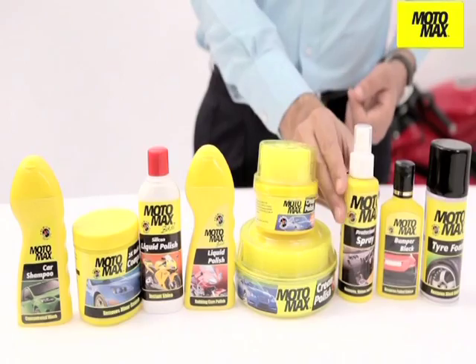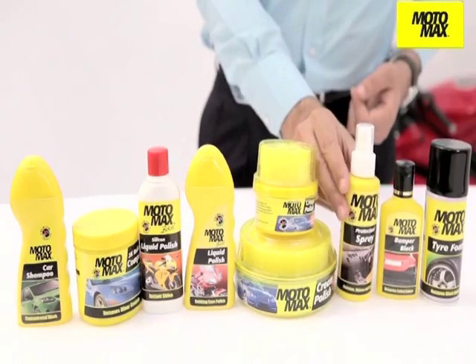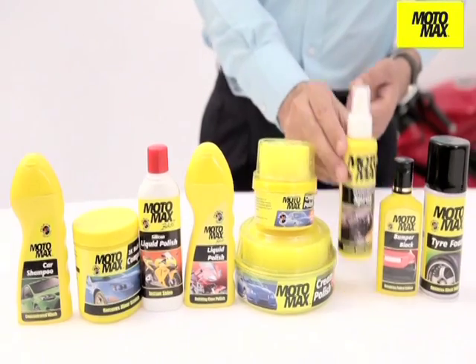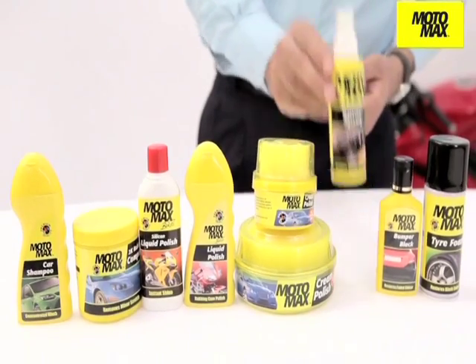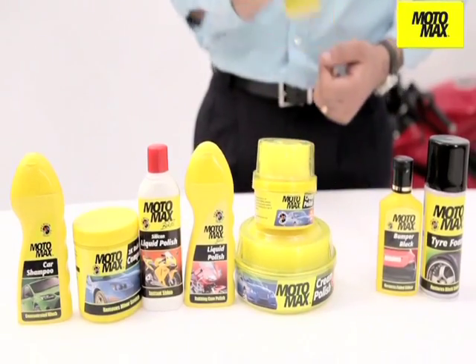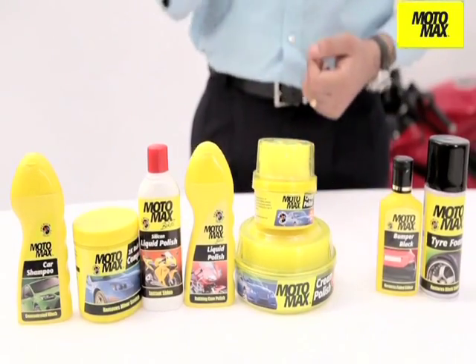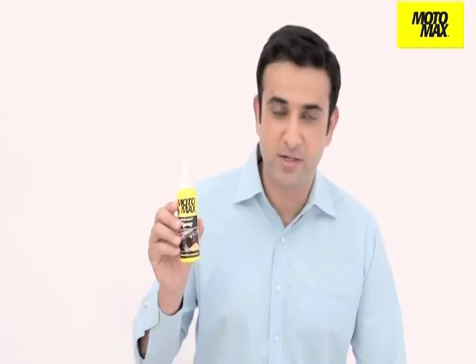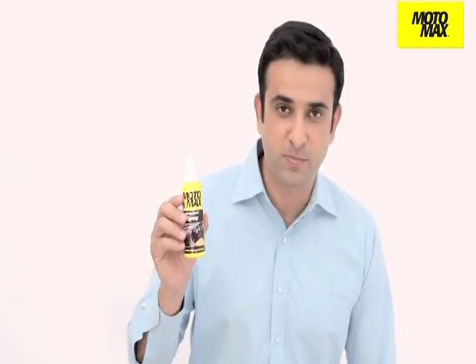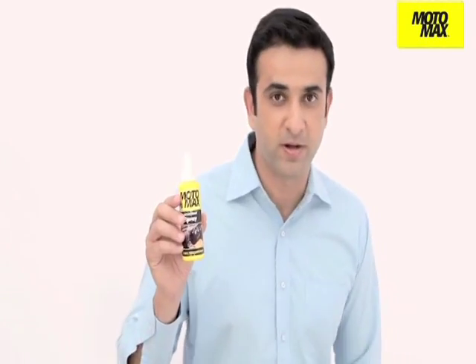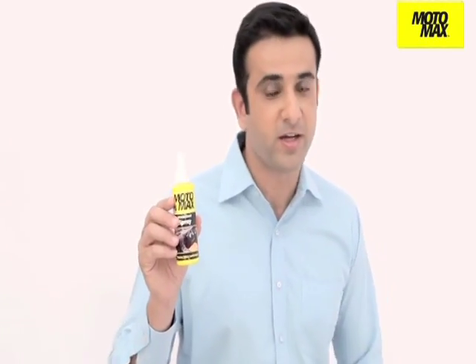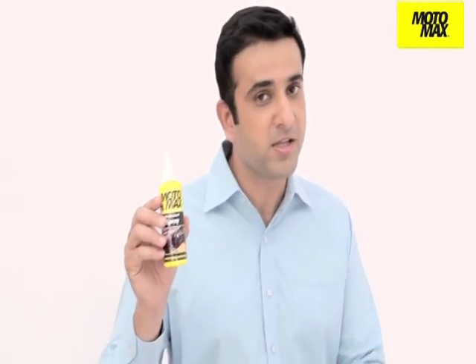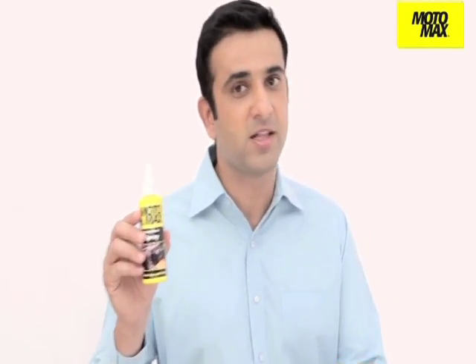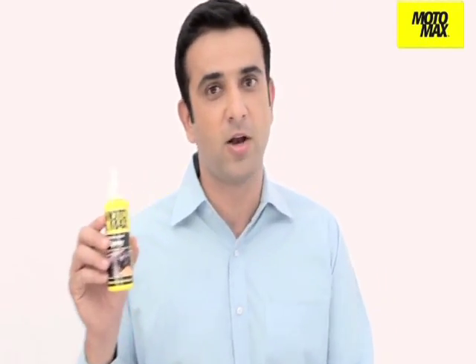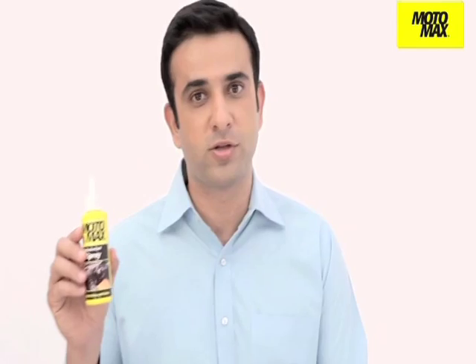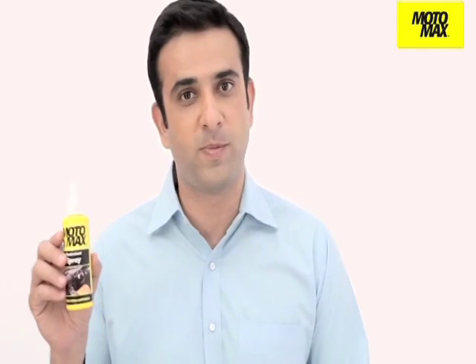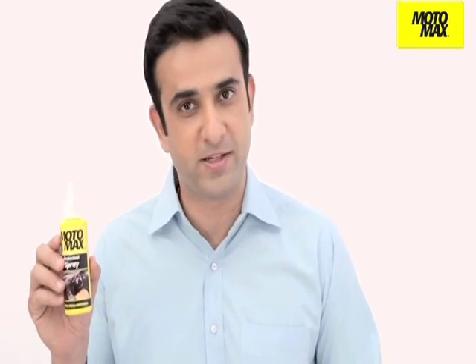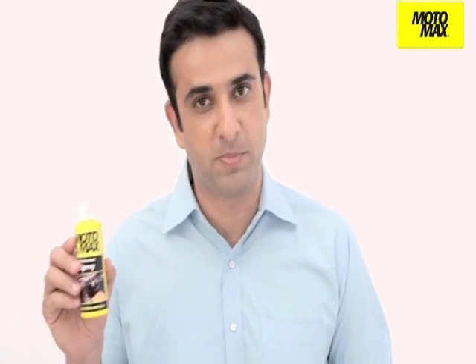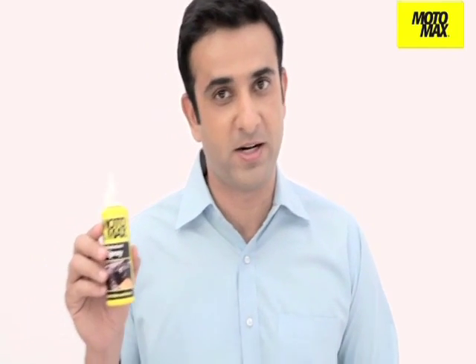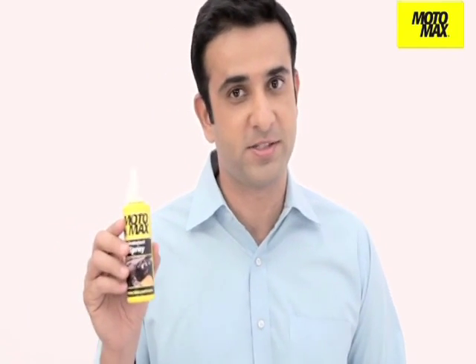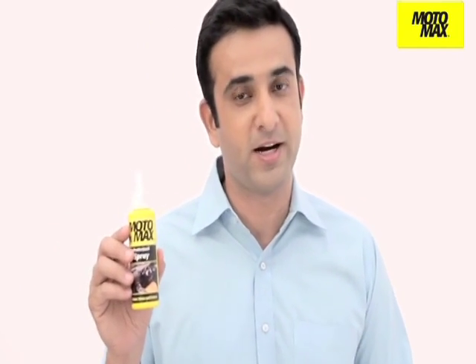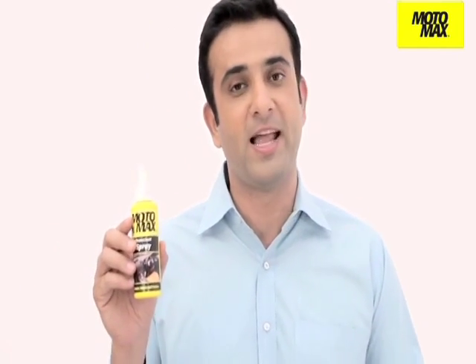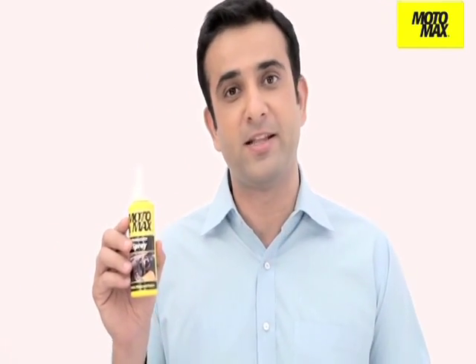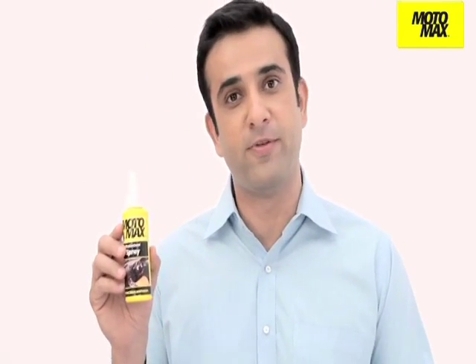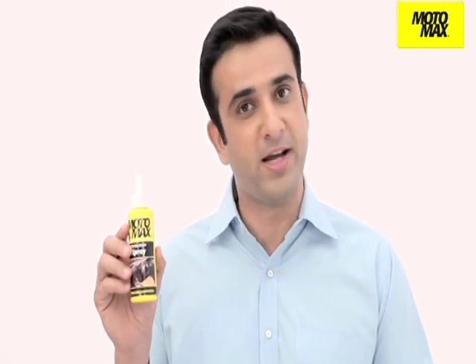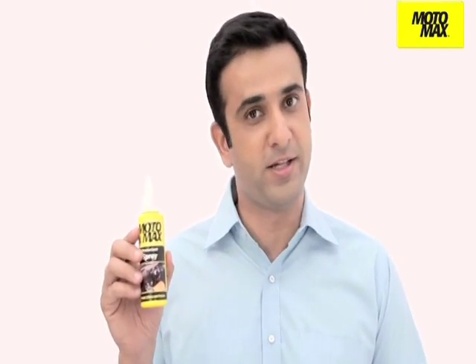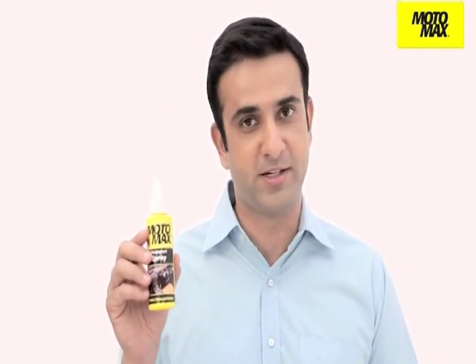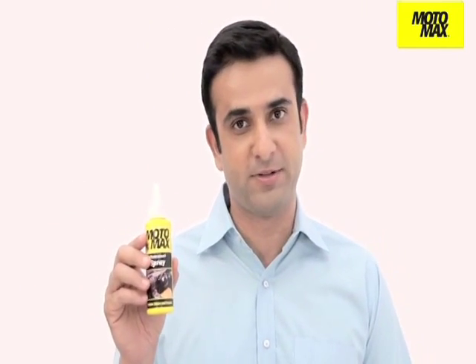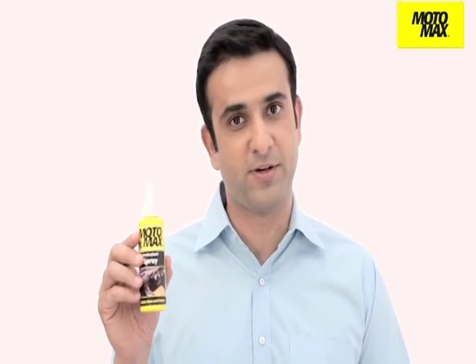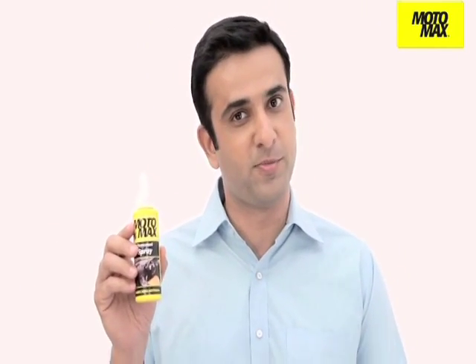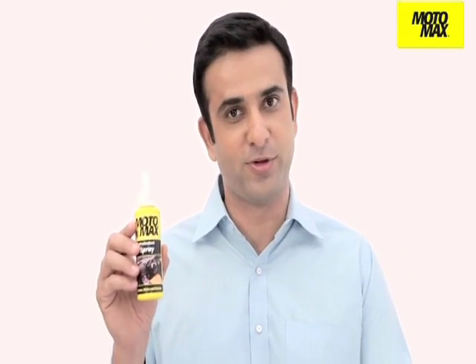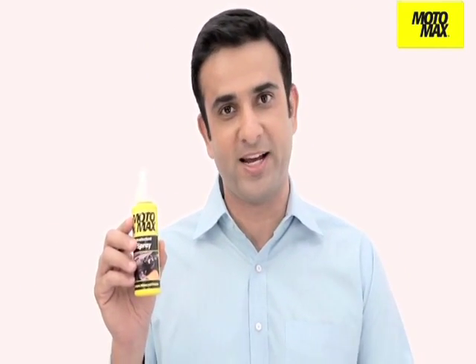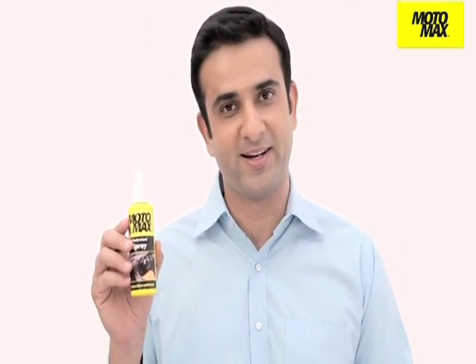Motomax protectant spray retains the gloss of the plastic parts and leather or vinyl seat covers of your motorcycle.